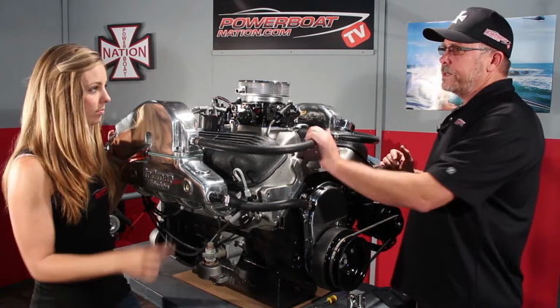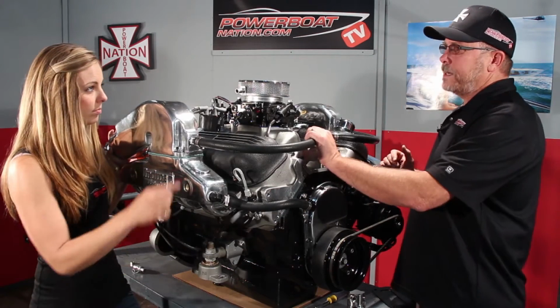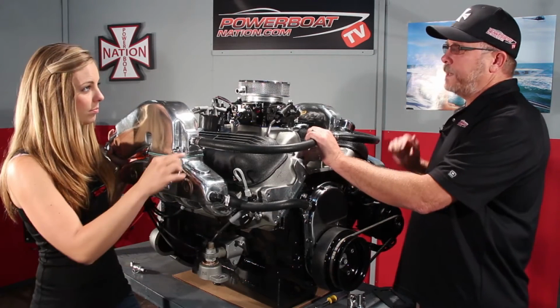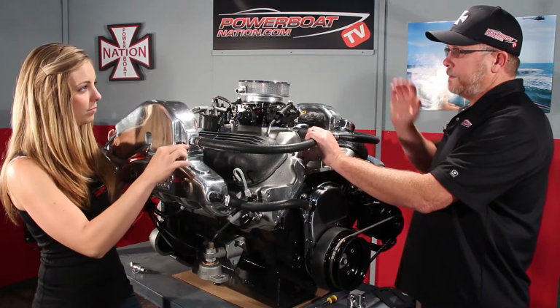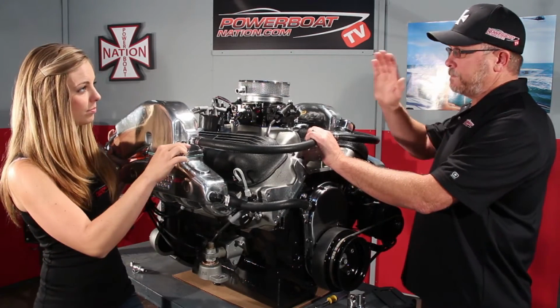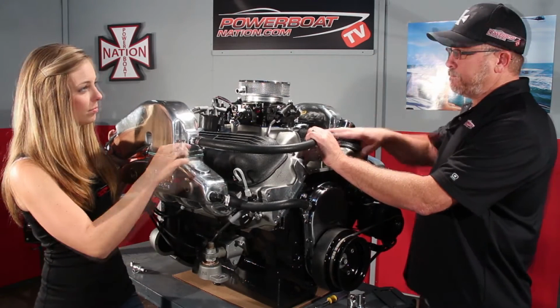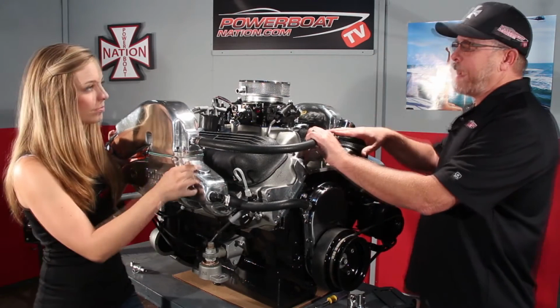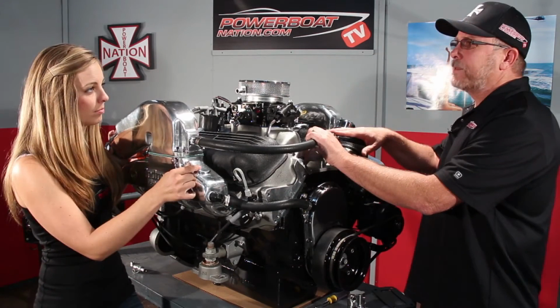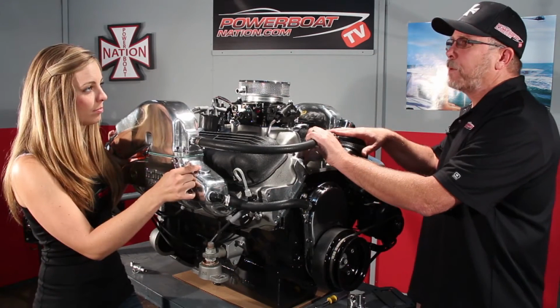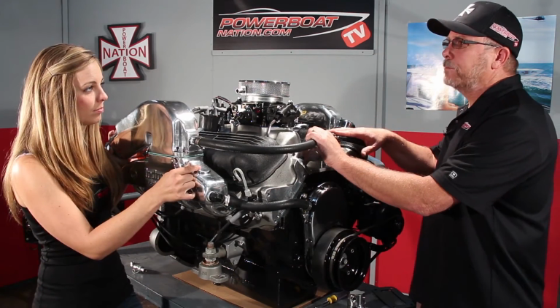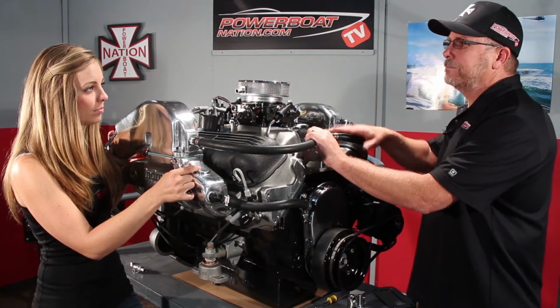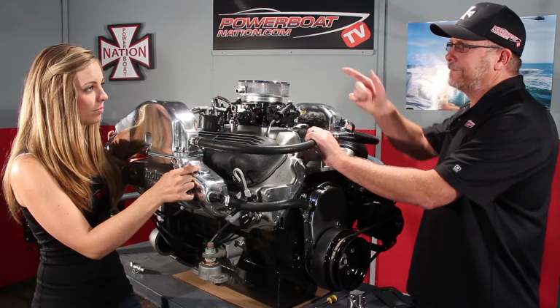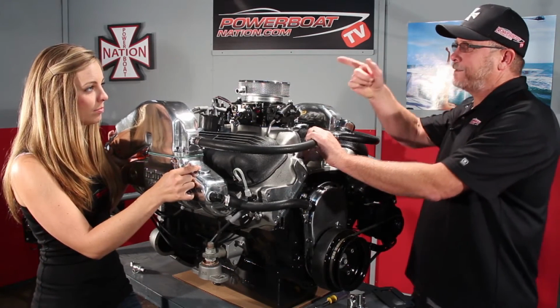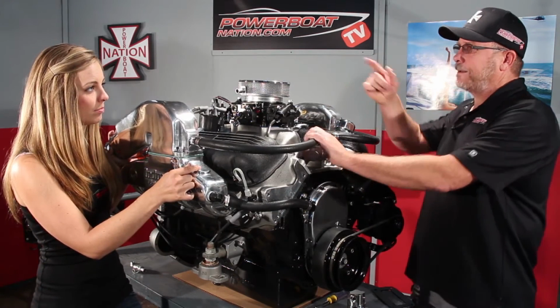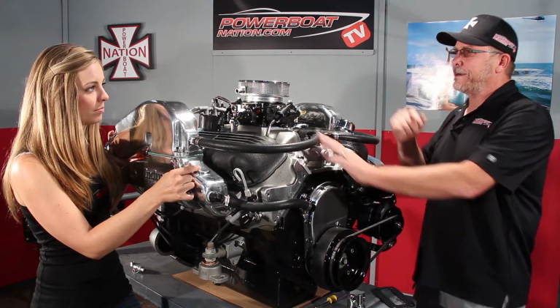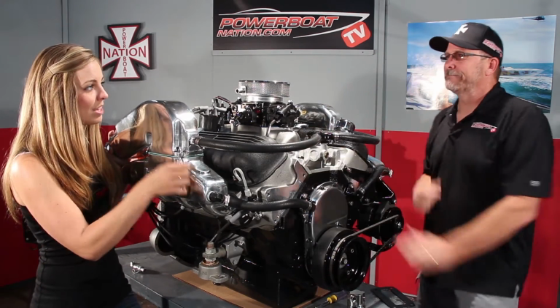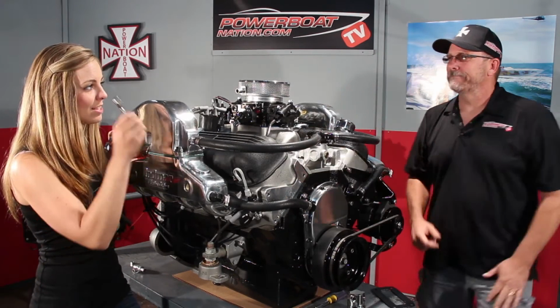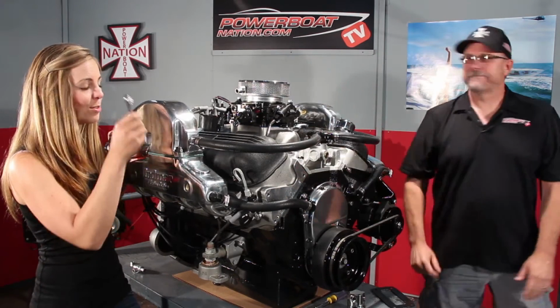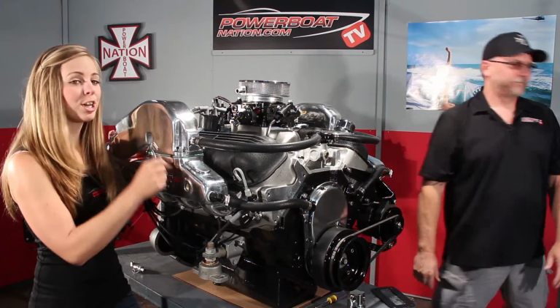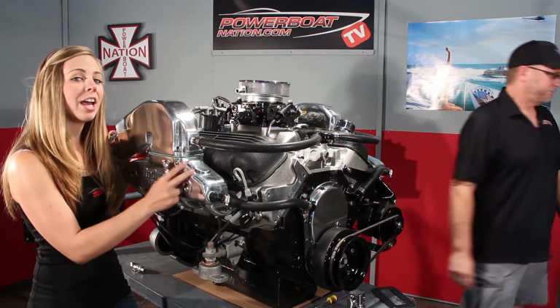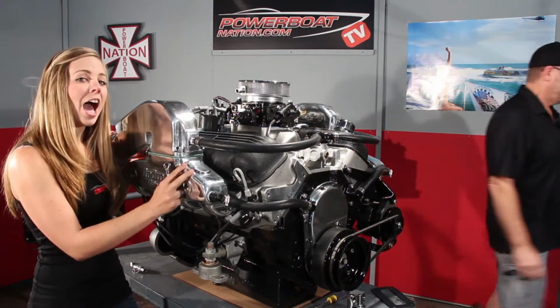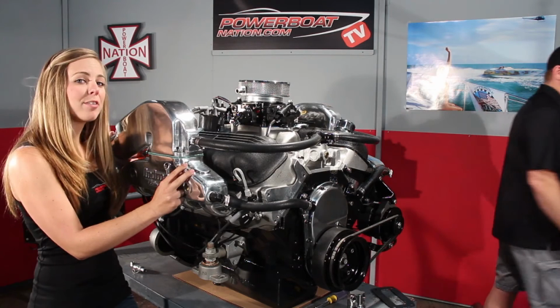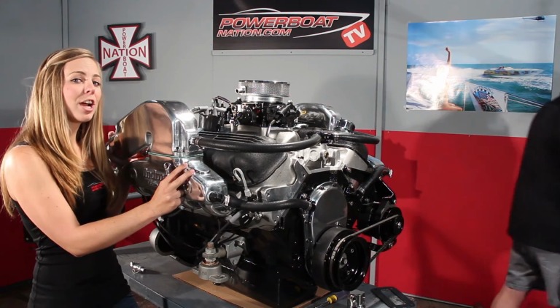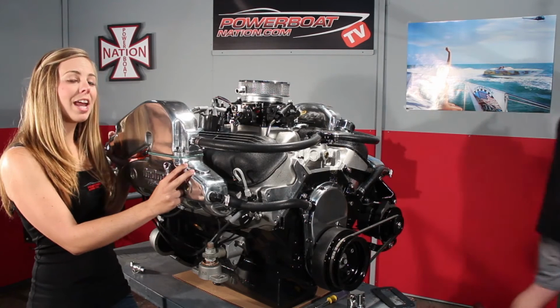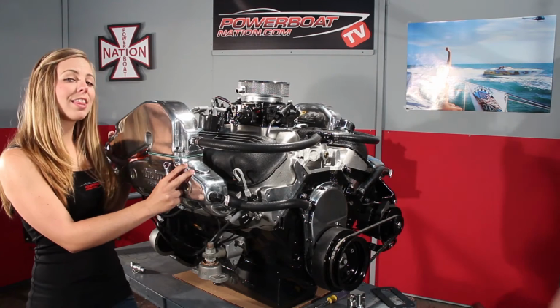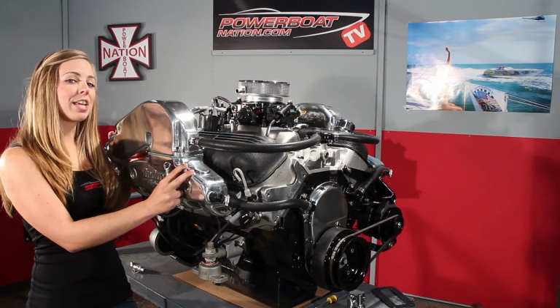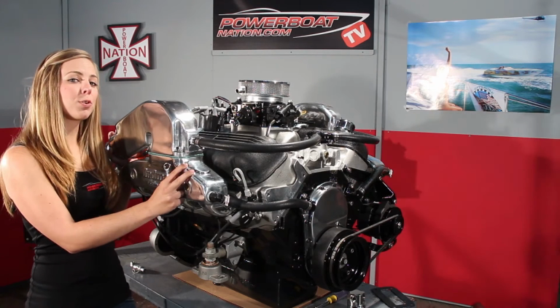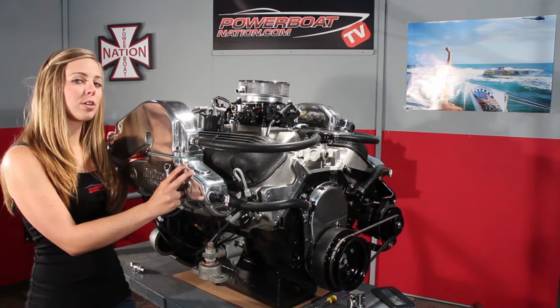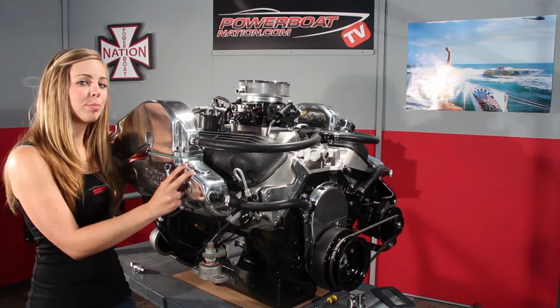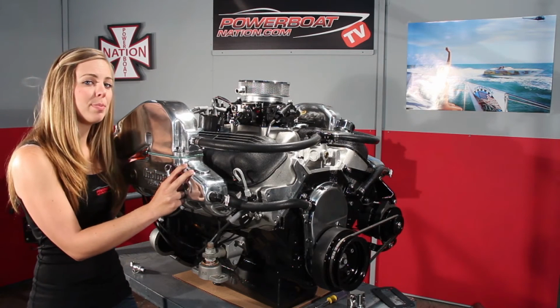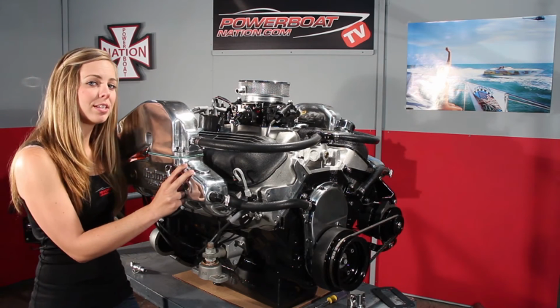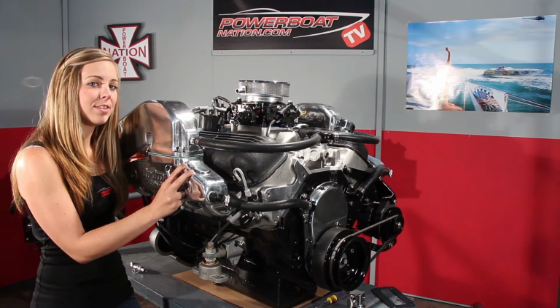What do you say we get this back in the boat and get to the lake? Have a great day. Thanks for watching PBN TV.